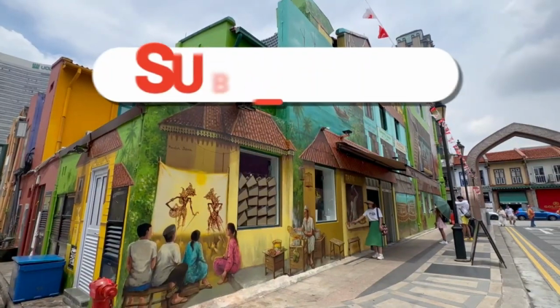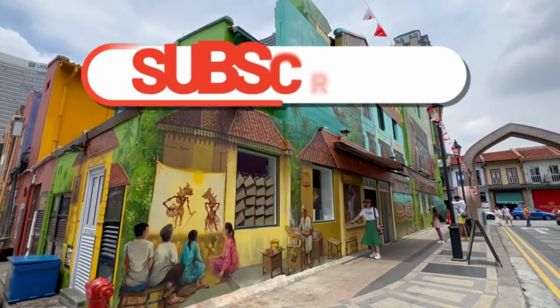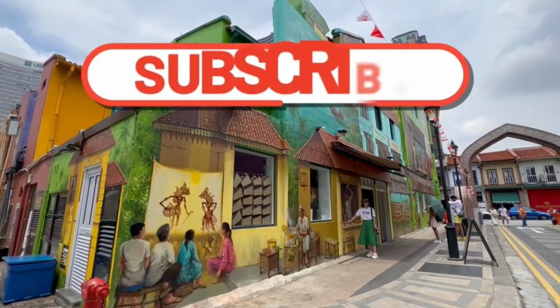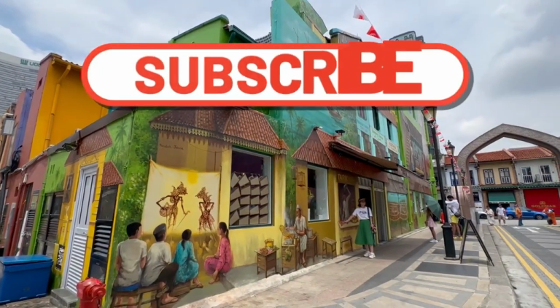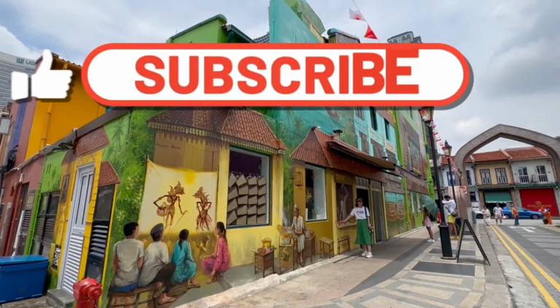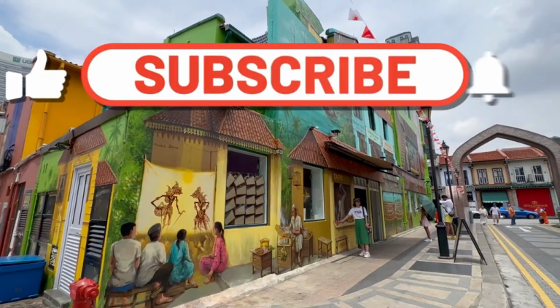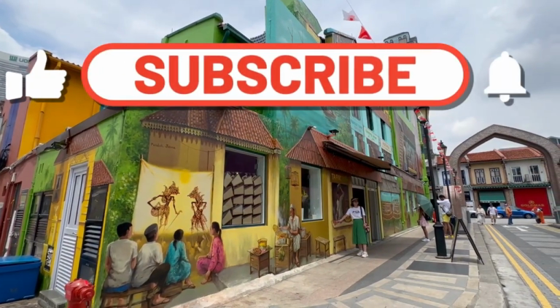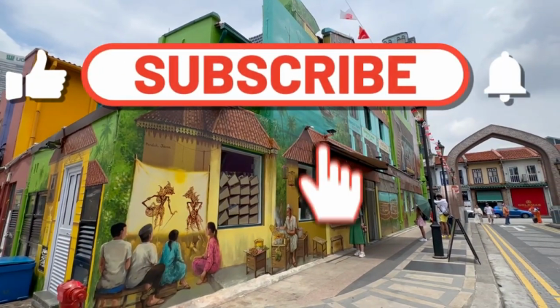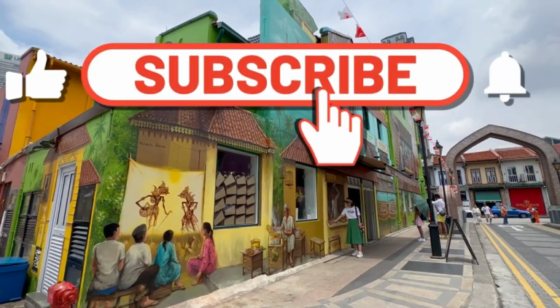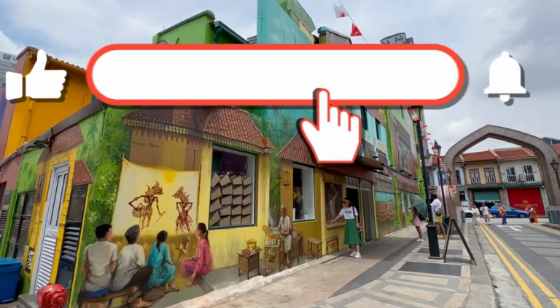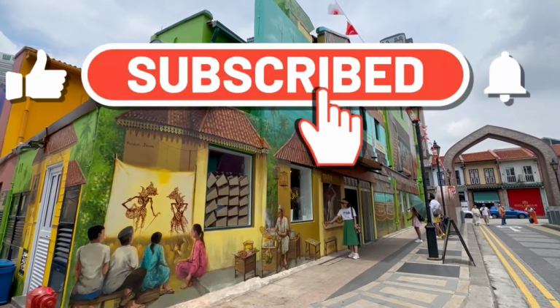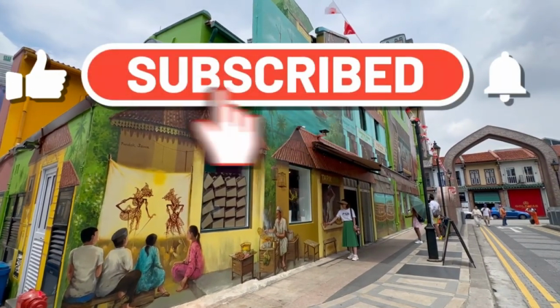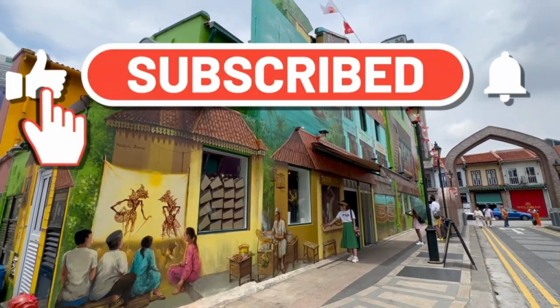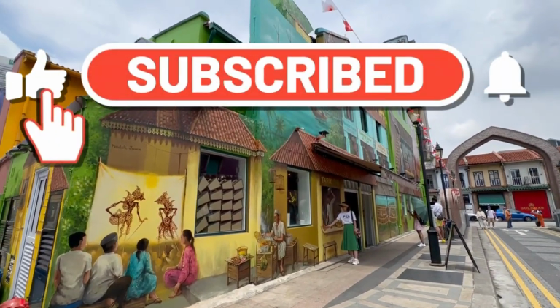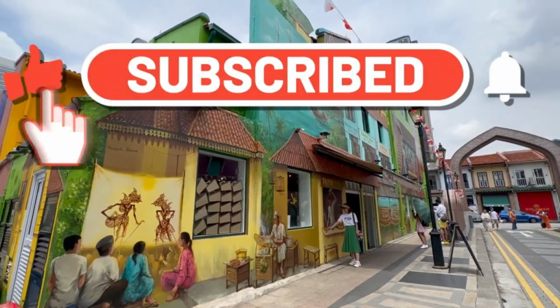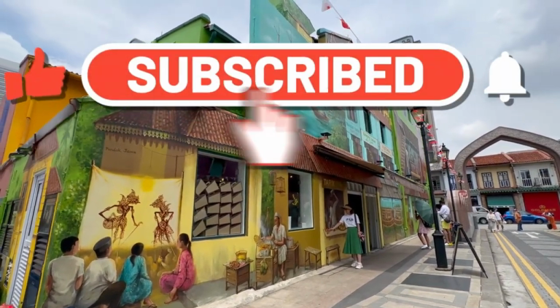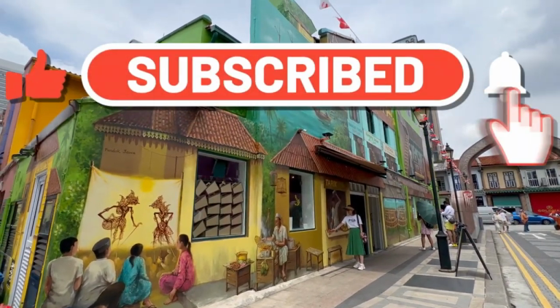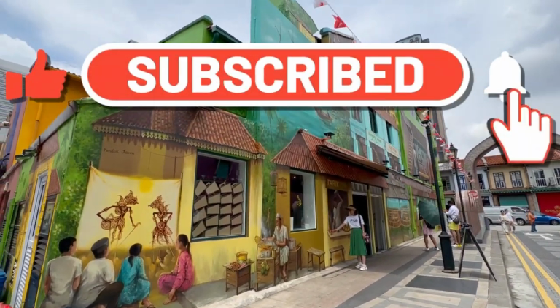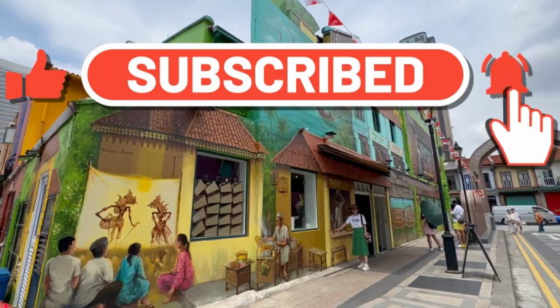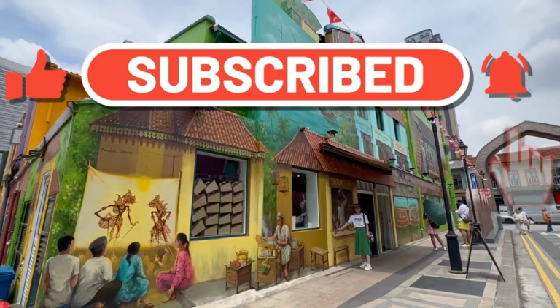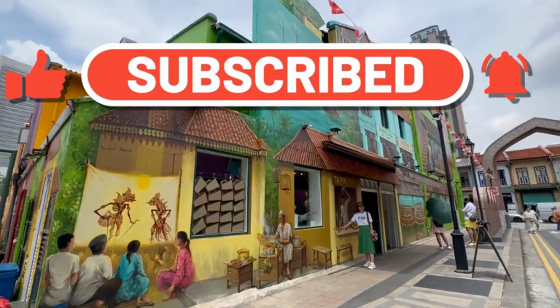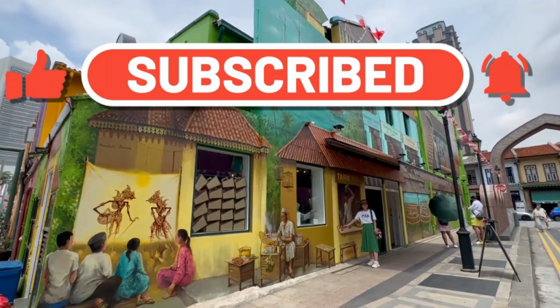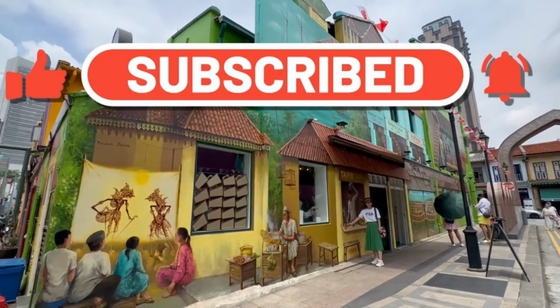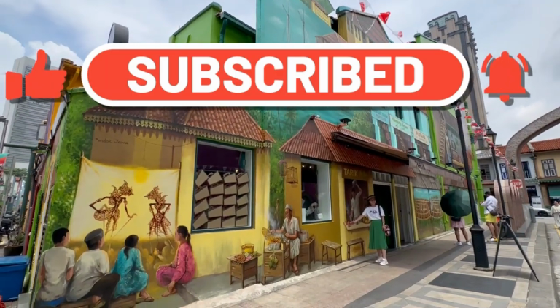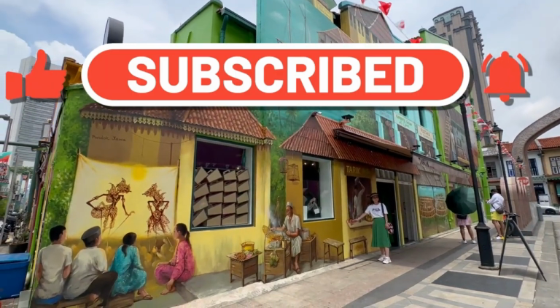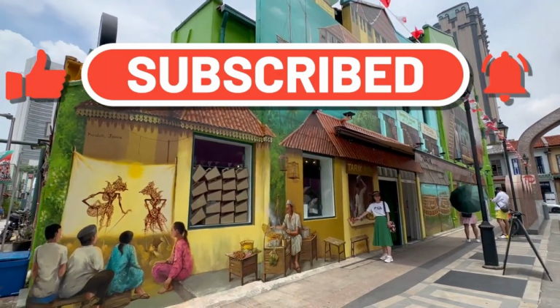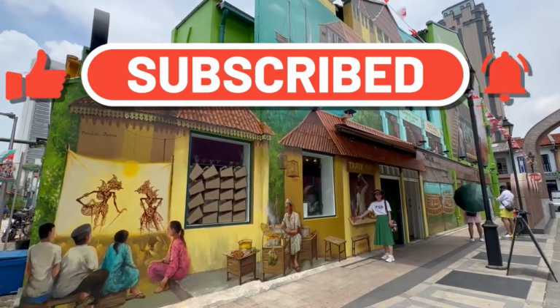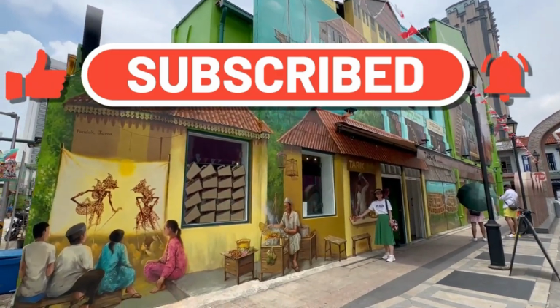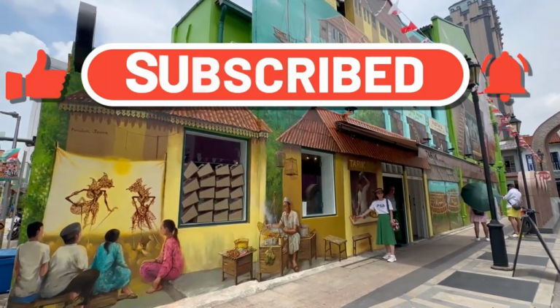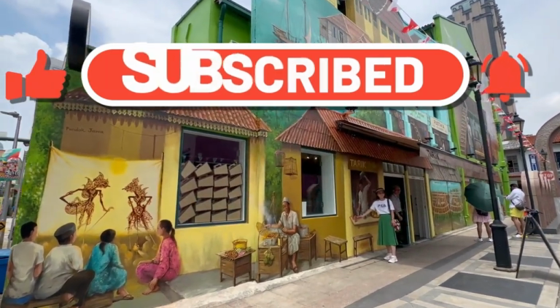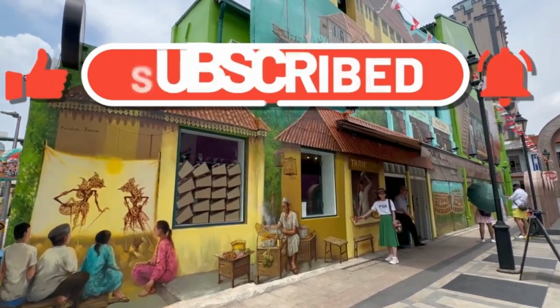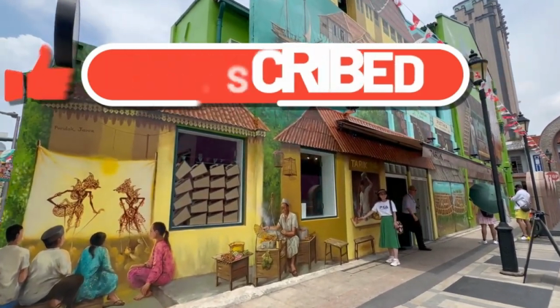Signing off here today. Do remember to click subscribe and like if you enjoy my content. See you again!